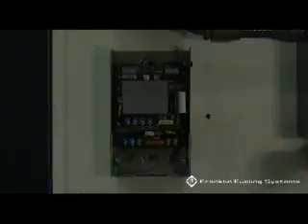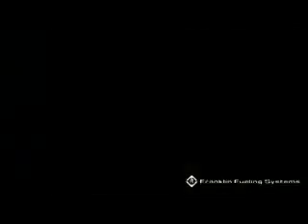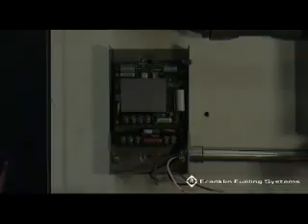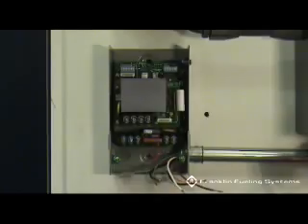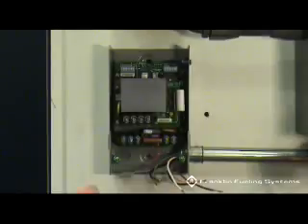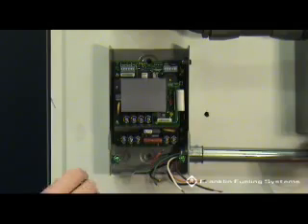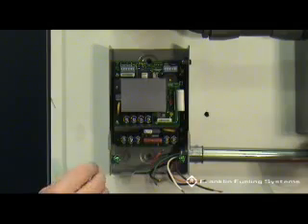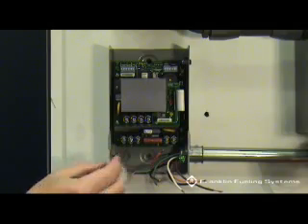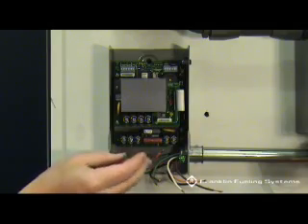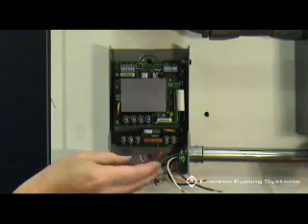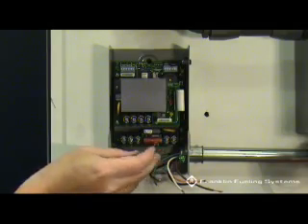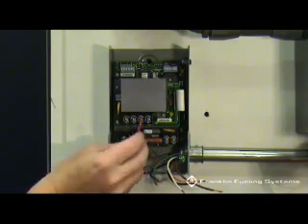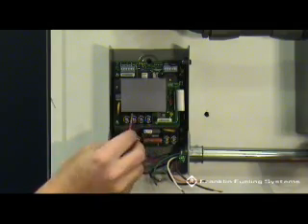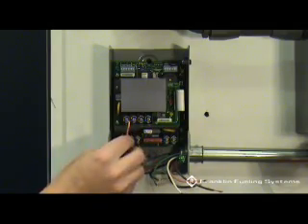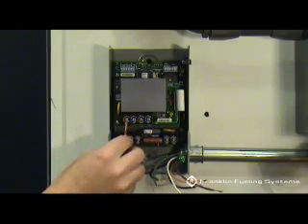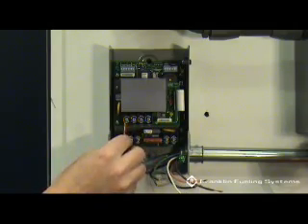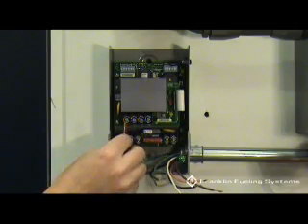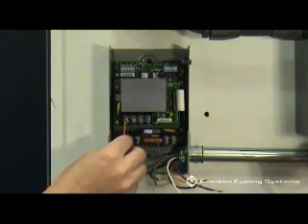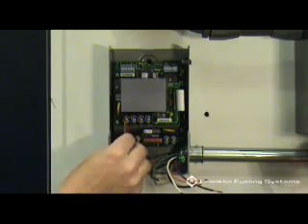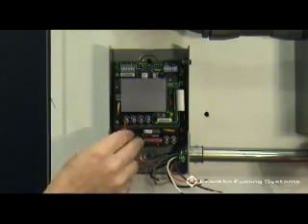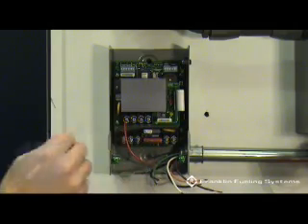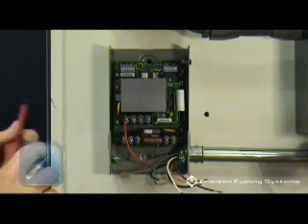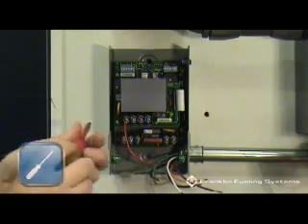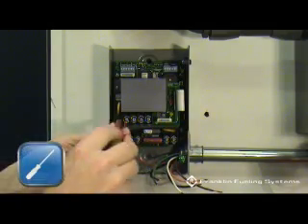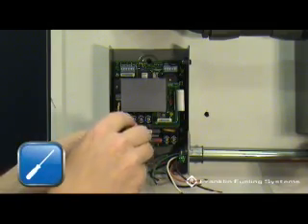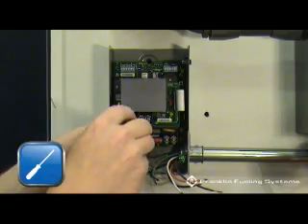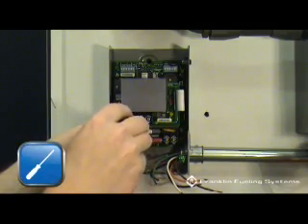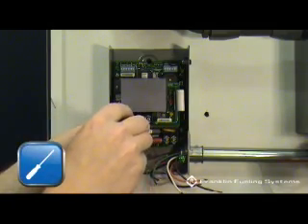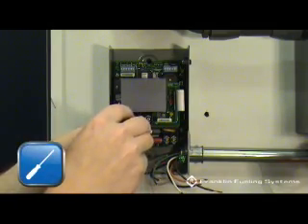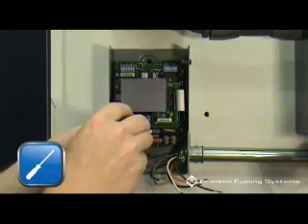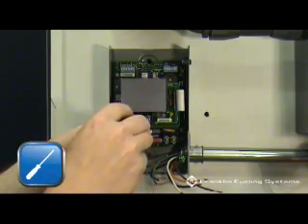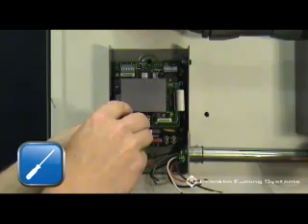Run the motor leads, power wires, and dispenser signal wires into the Smart Controller. Be sure to confirm that power is off.